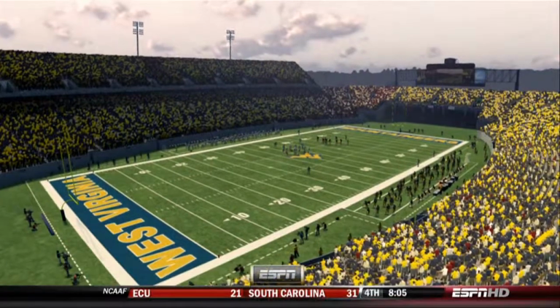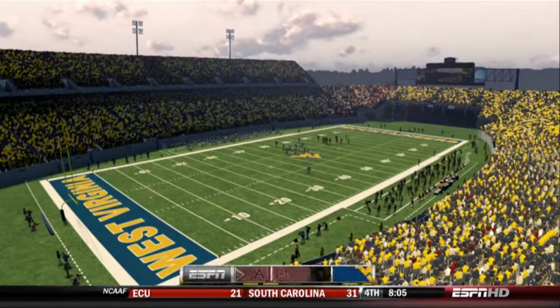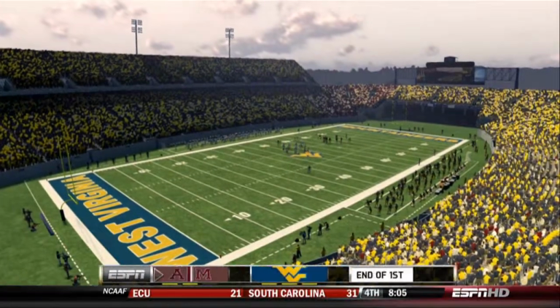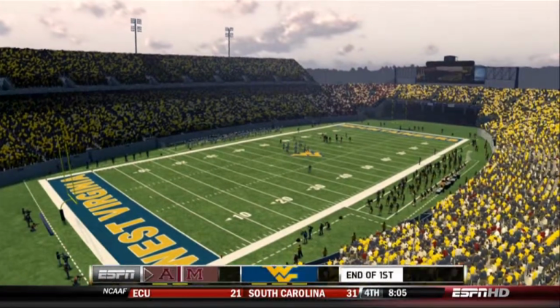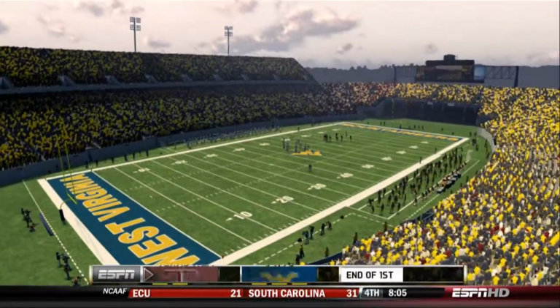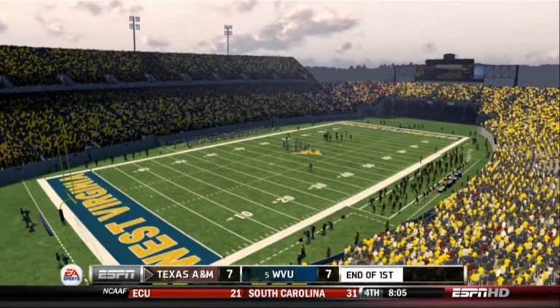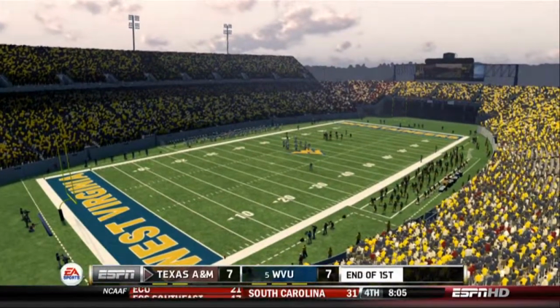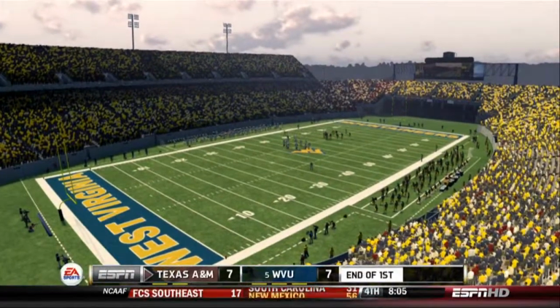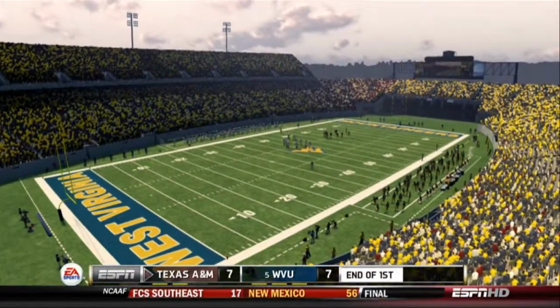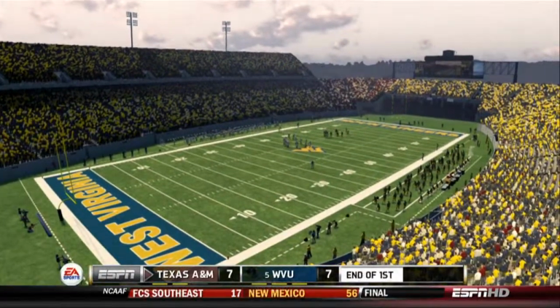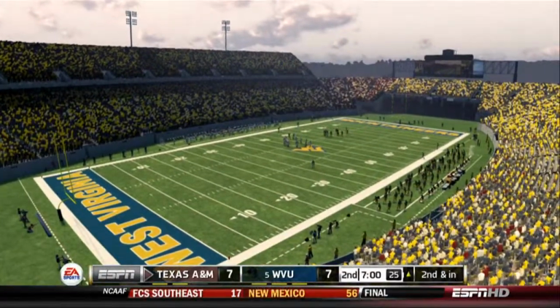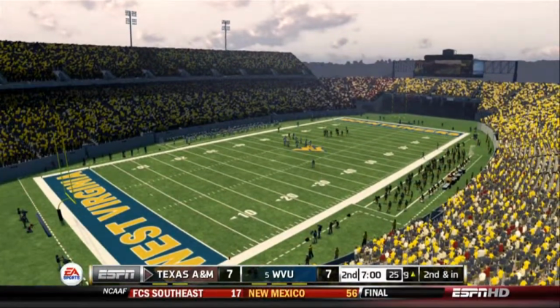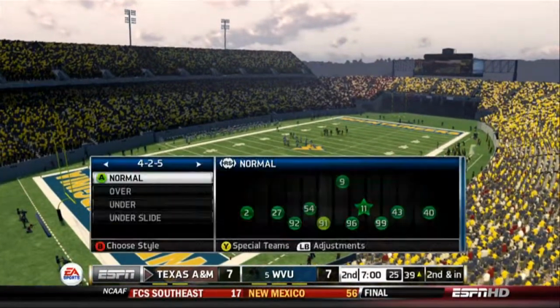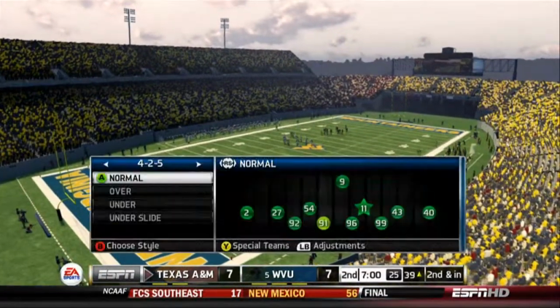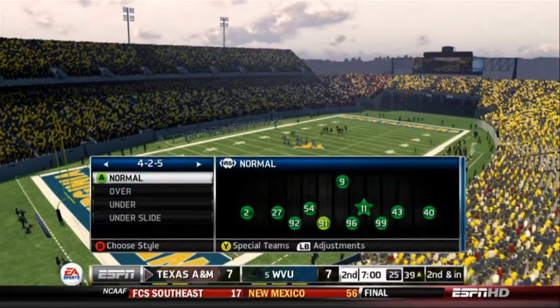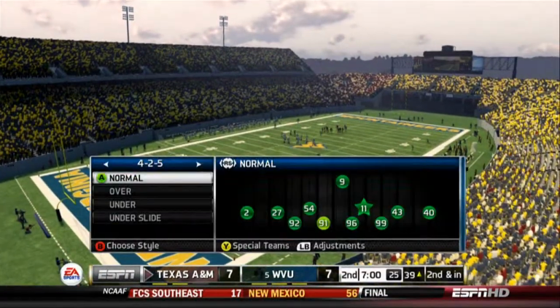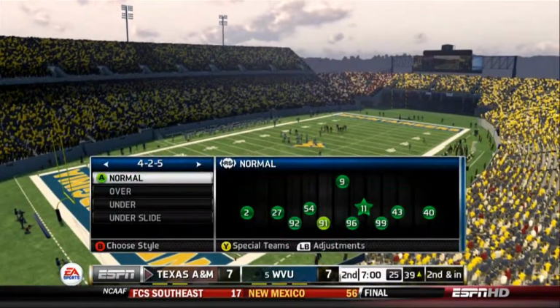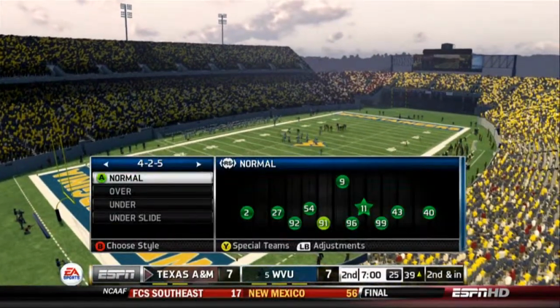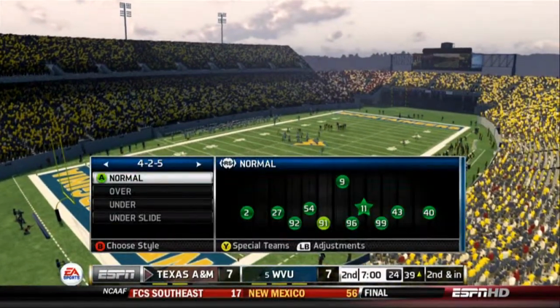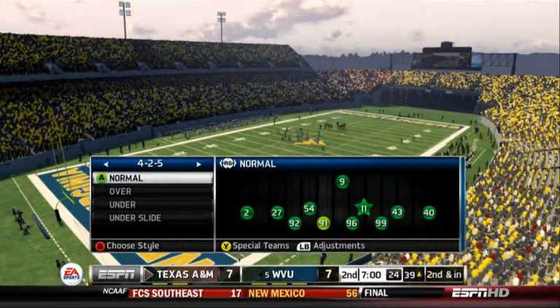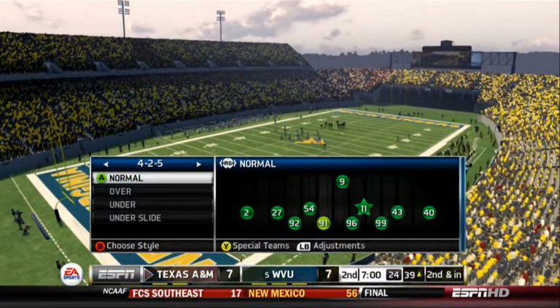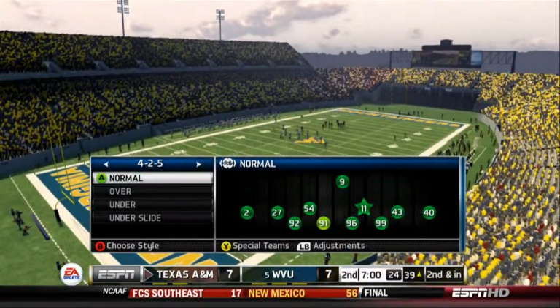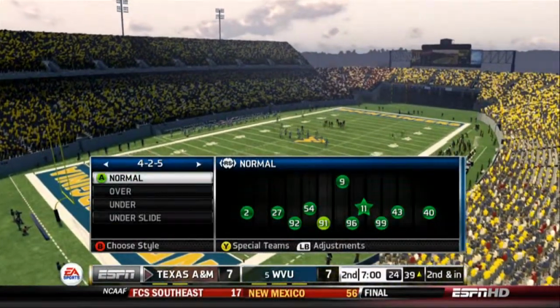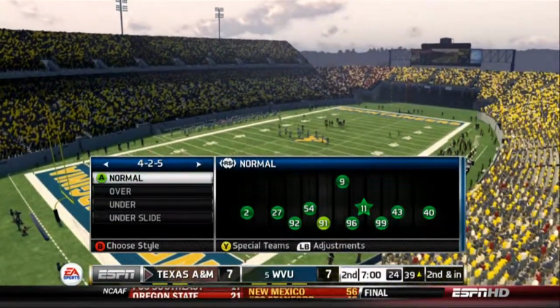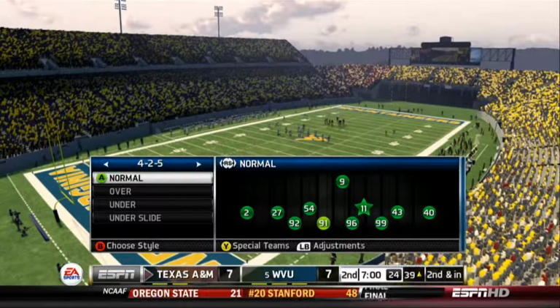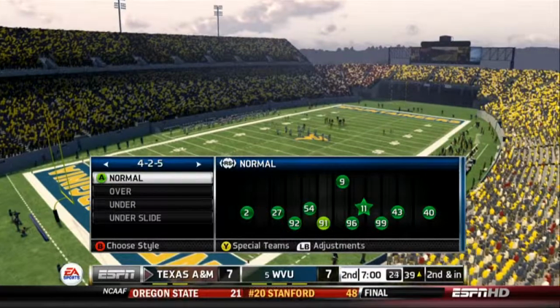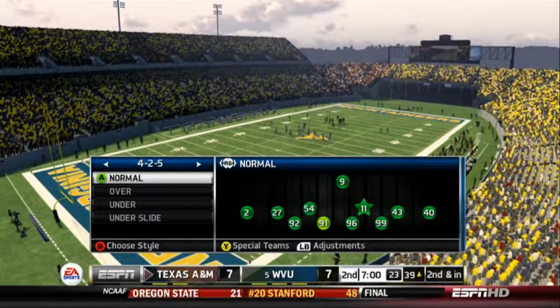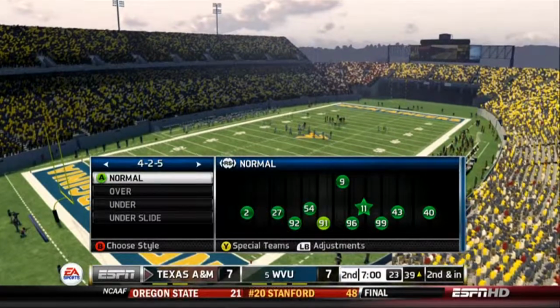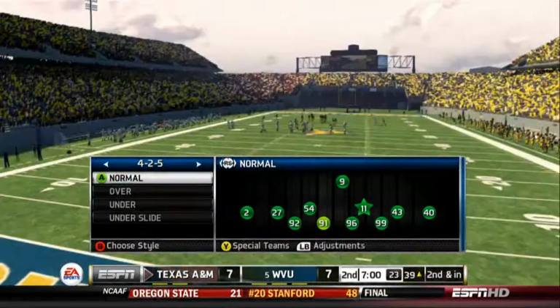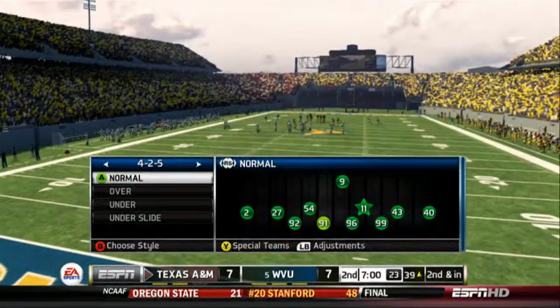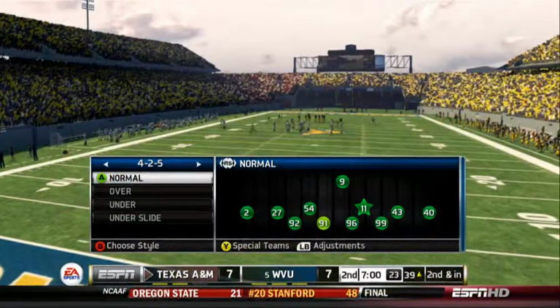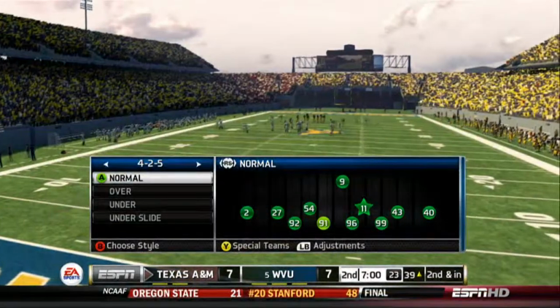We've played one. We're even at seven in this one.